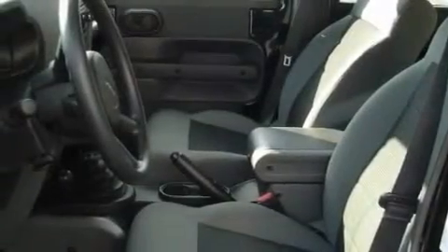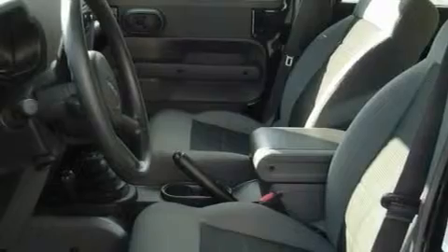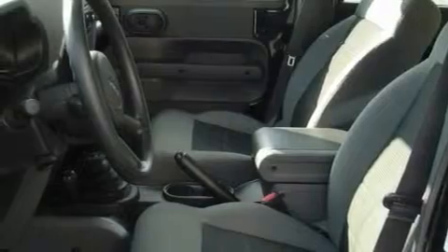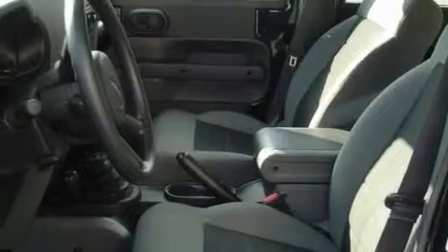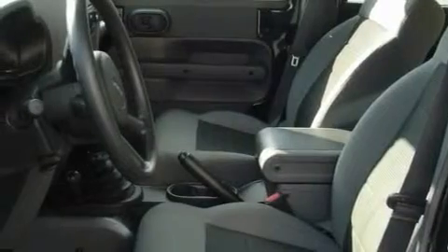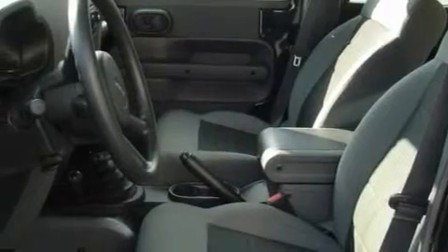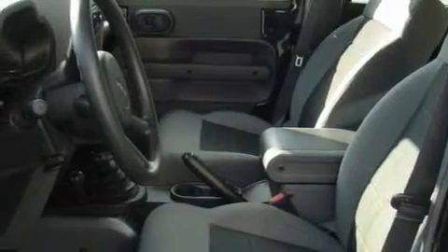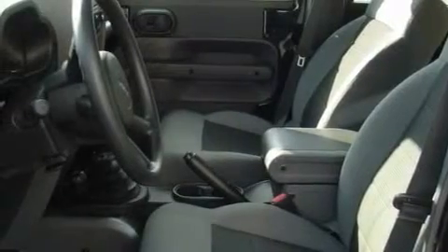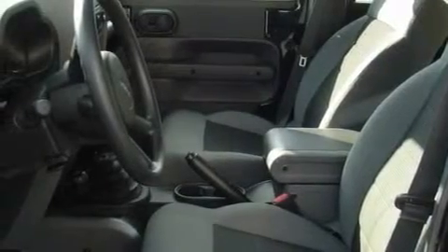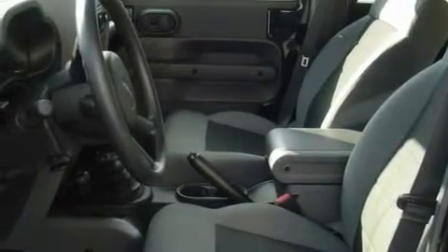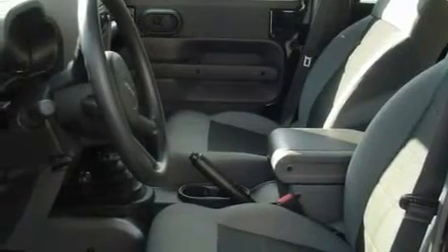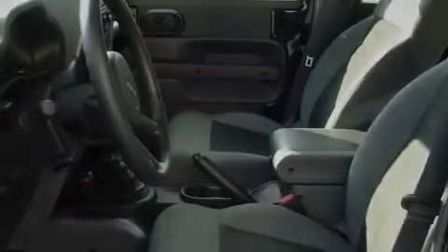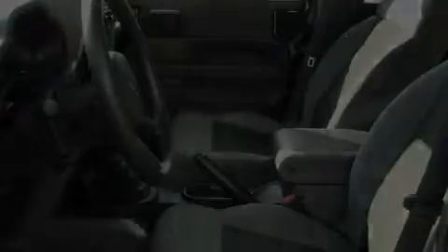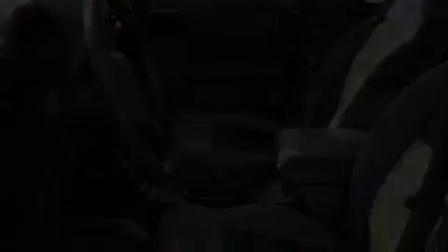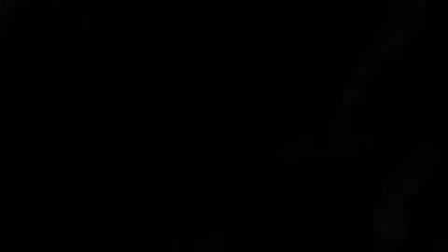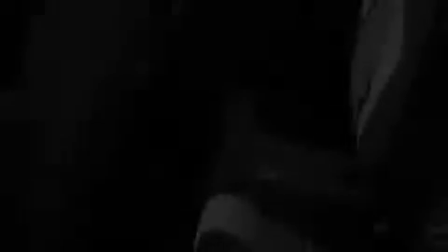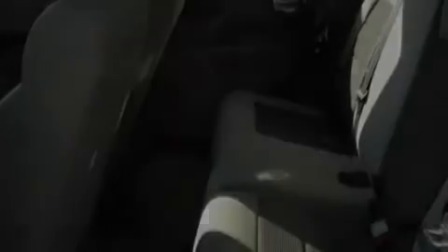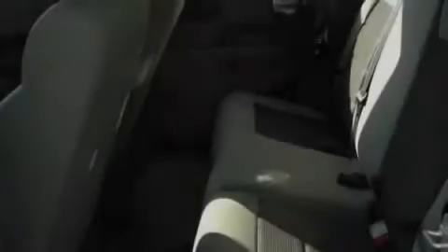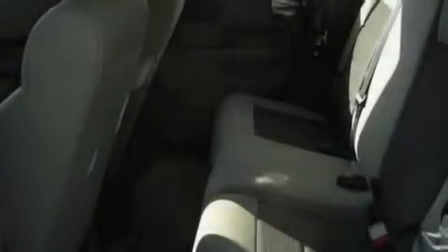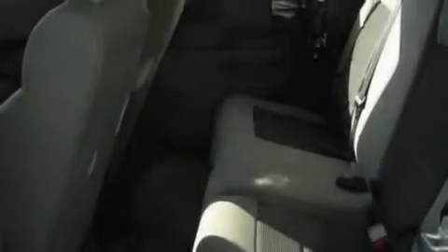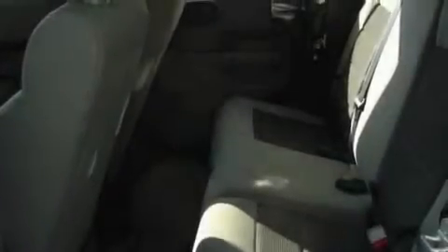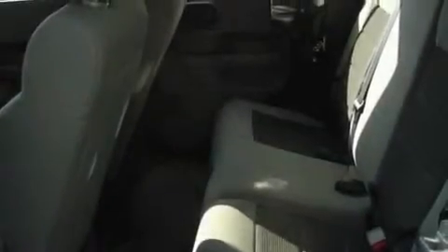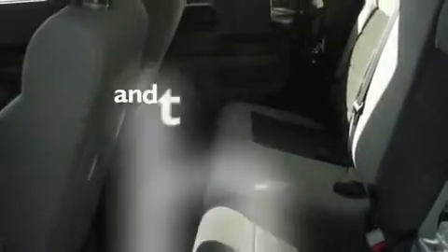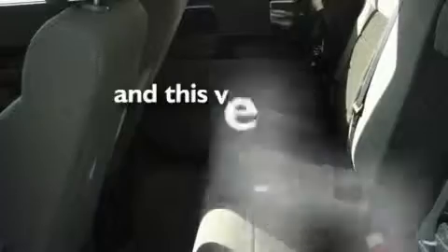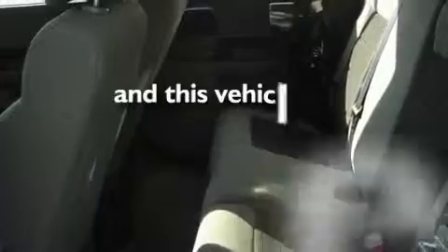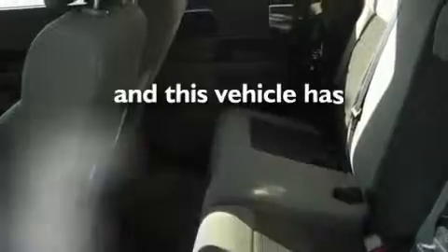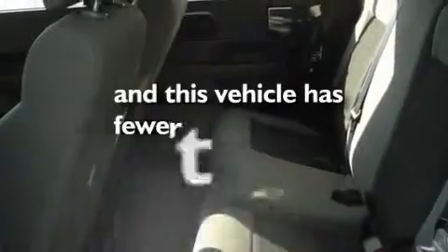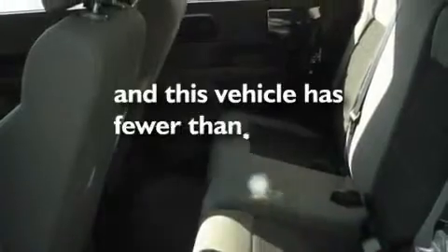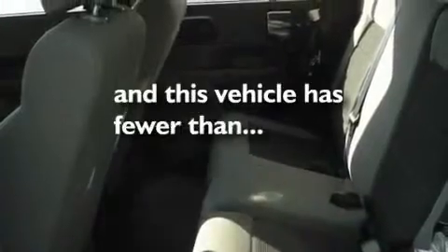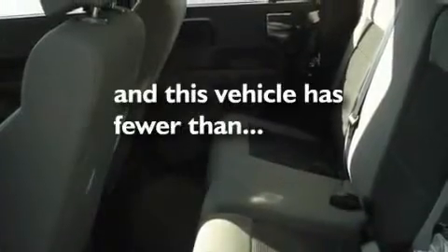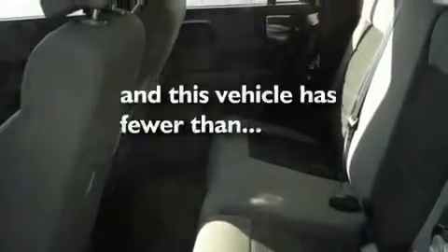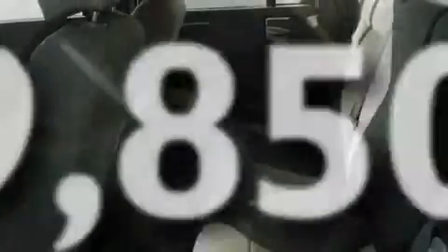Traction control and stability control systems, an anti-lock braking system, and this vehicle has less than 10,000 miles.